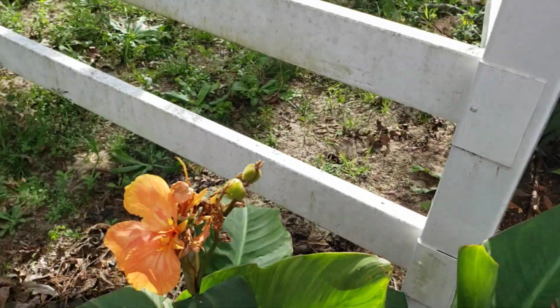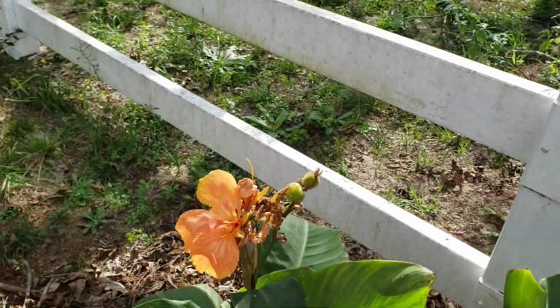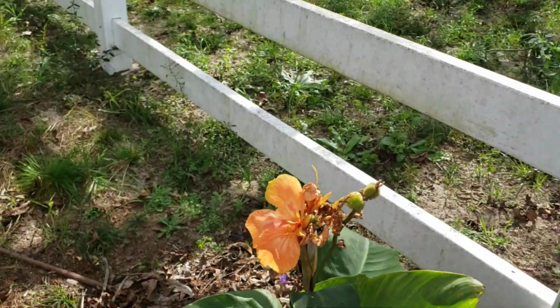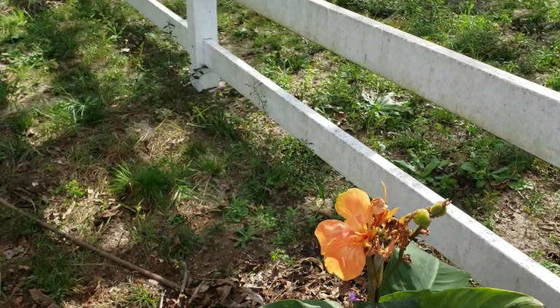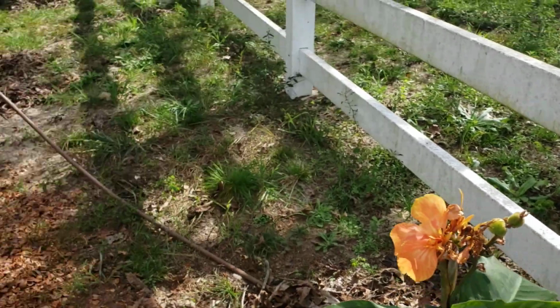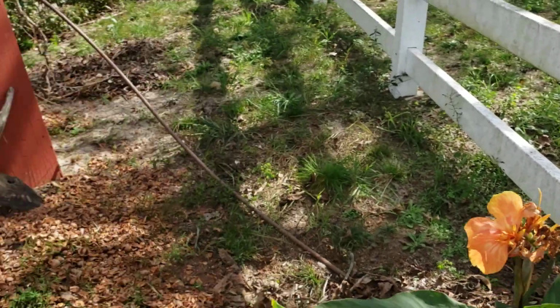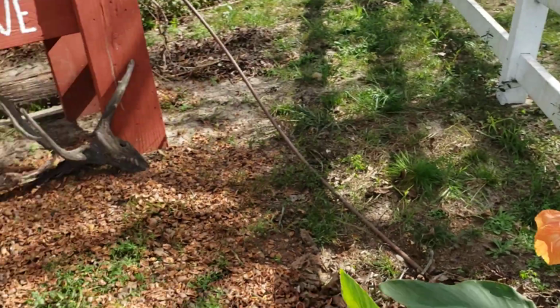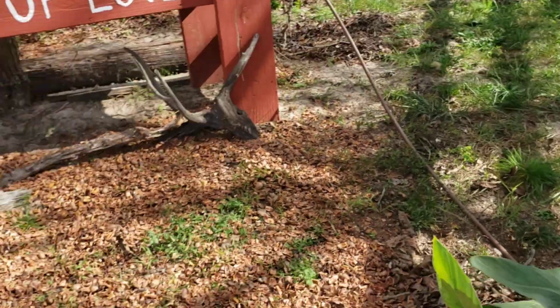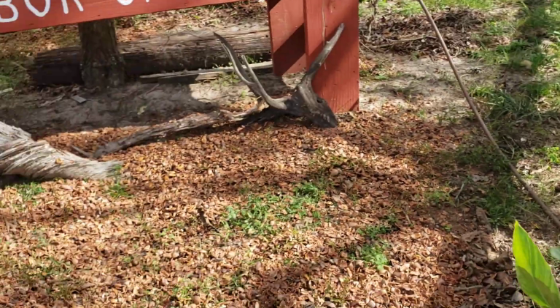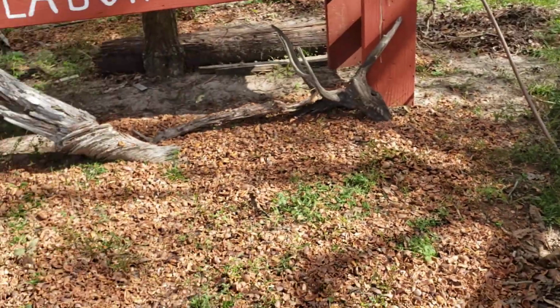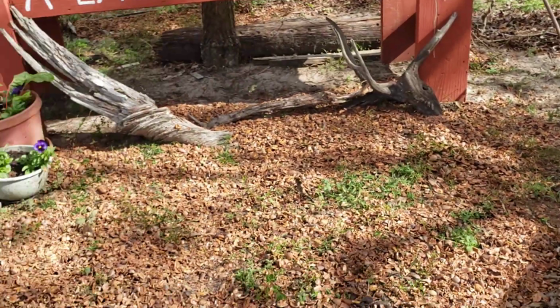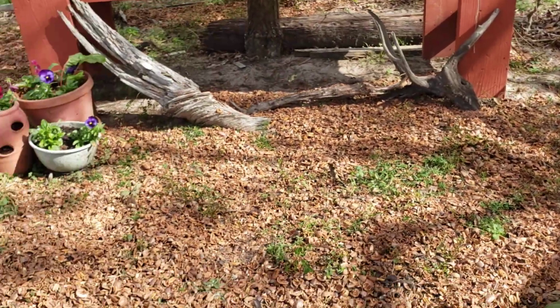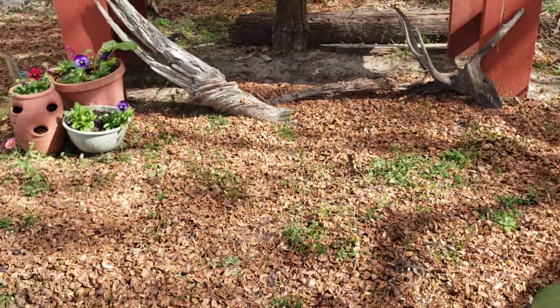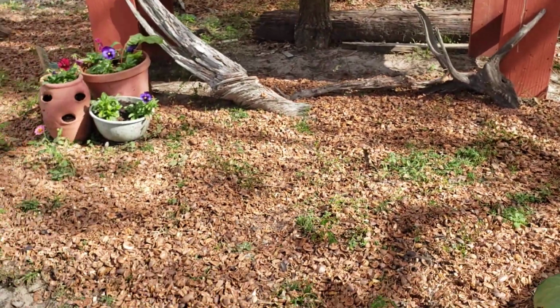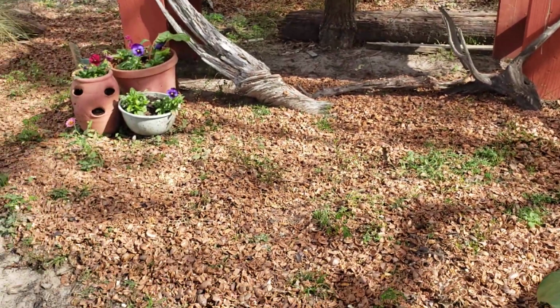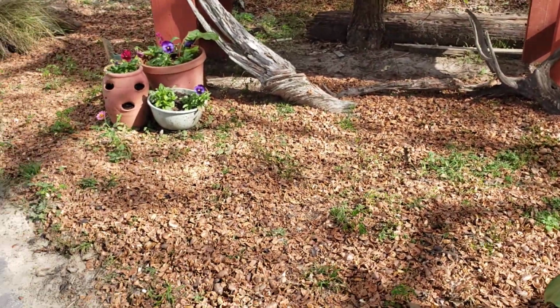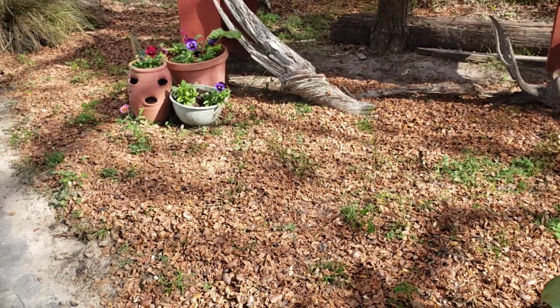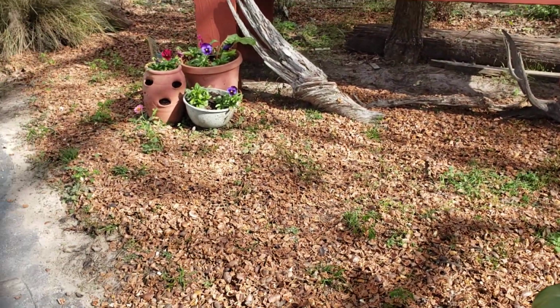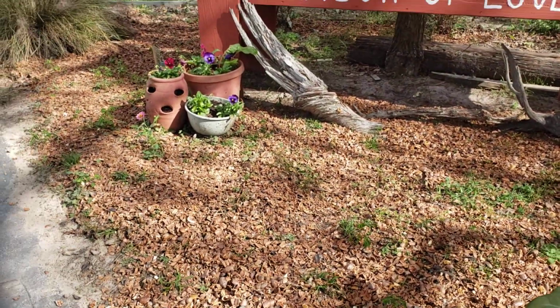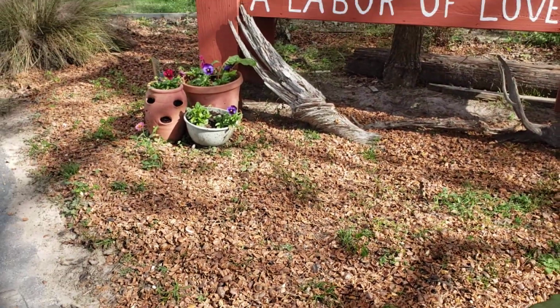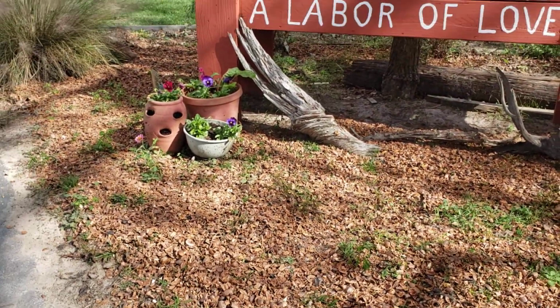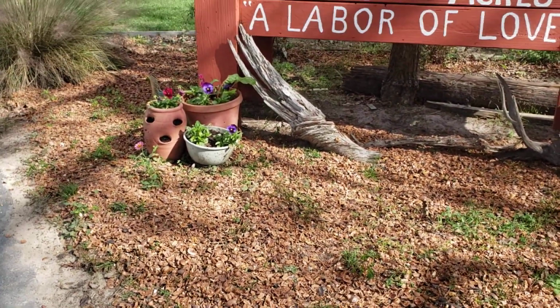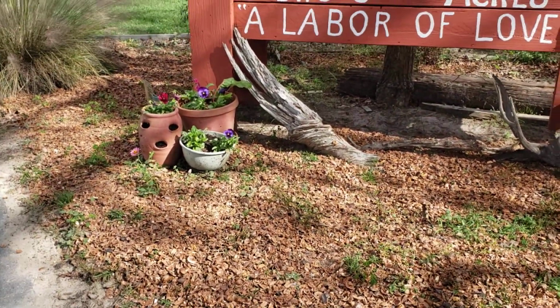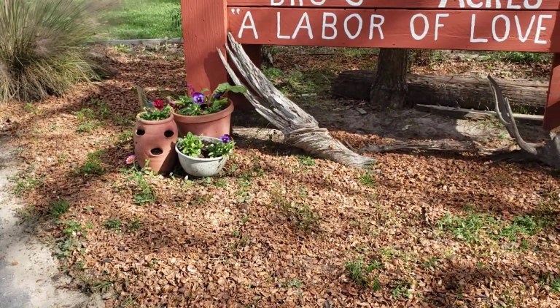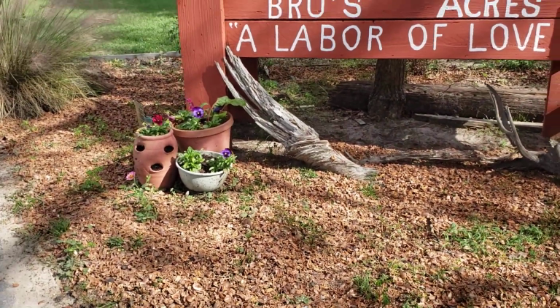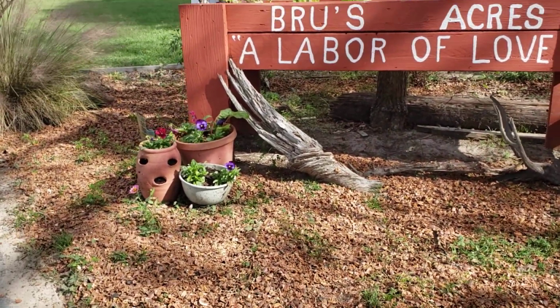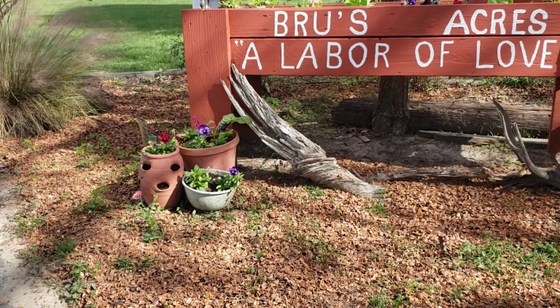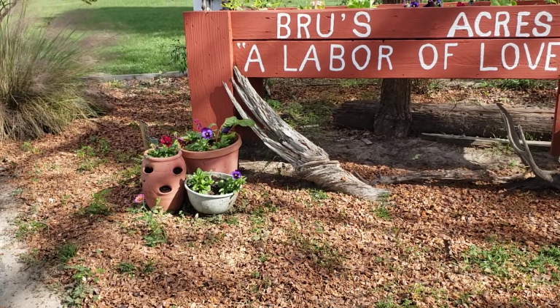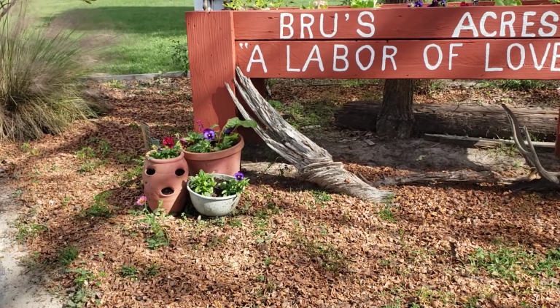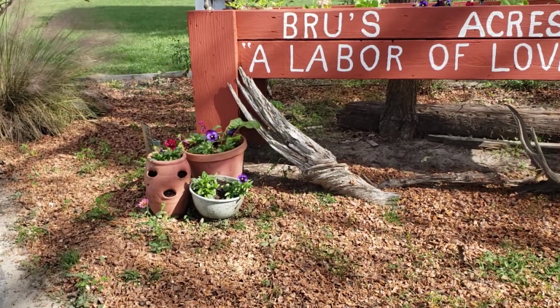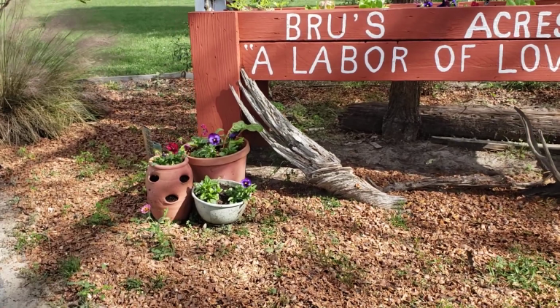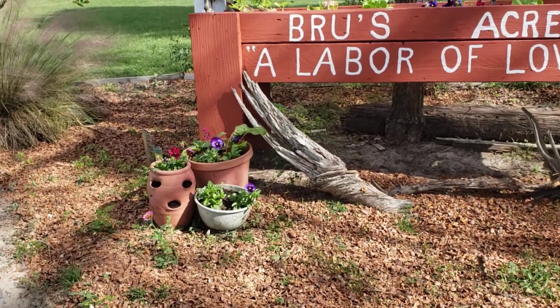Crunchy pecan shells and pecans. Happy squirrels. Chipmunks.